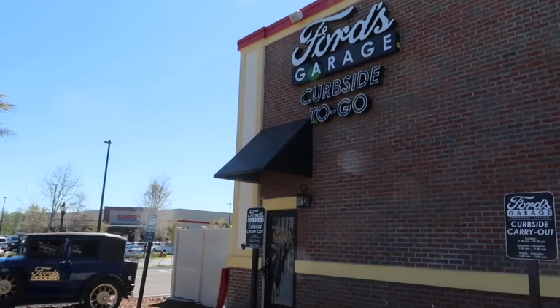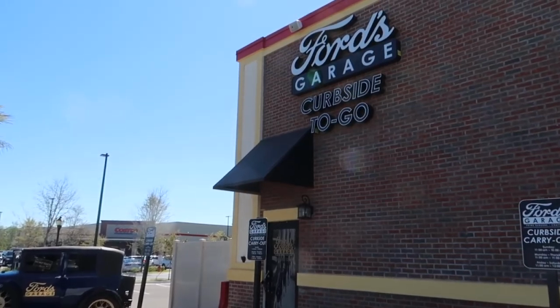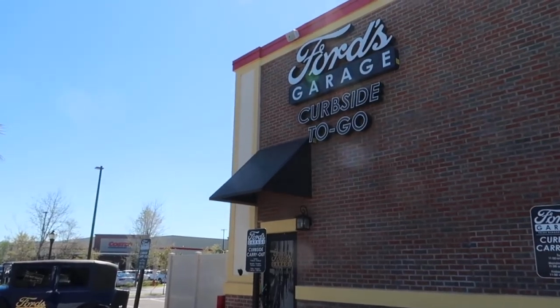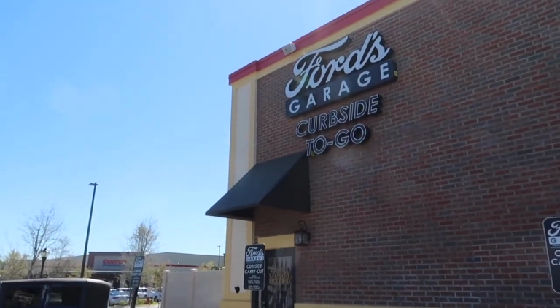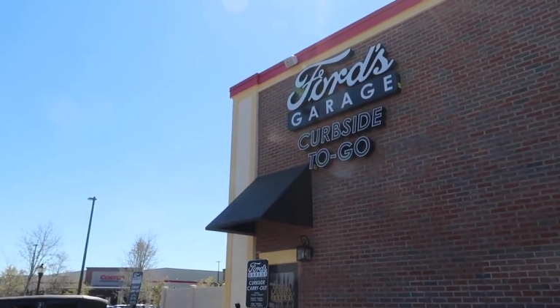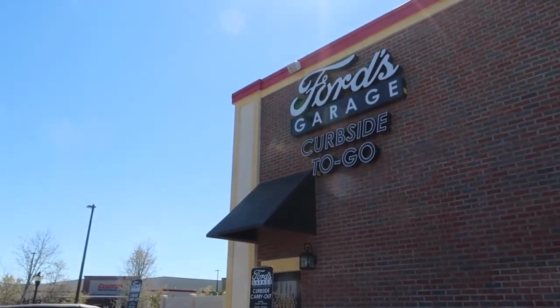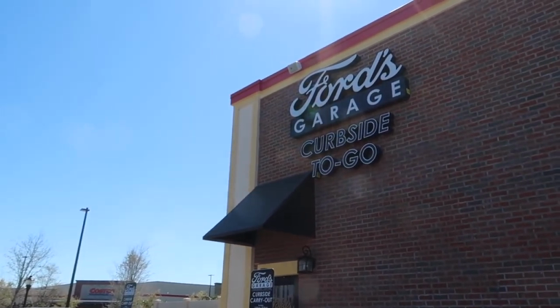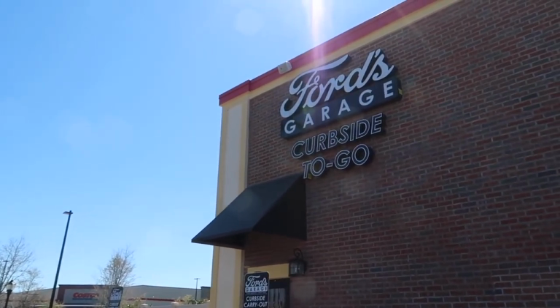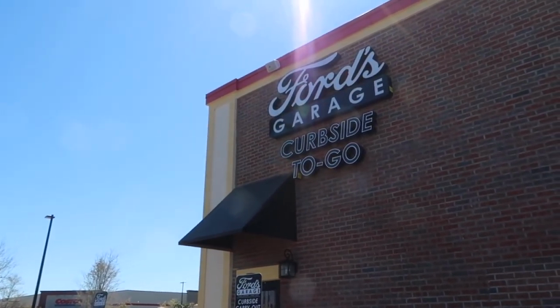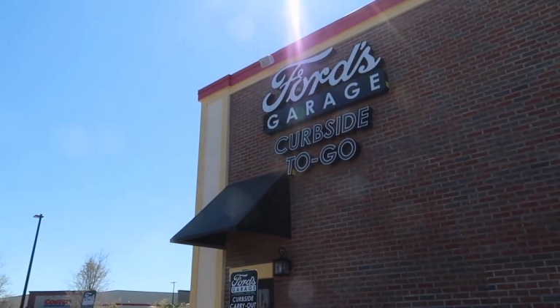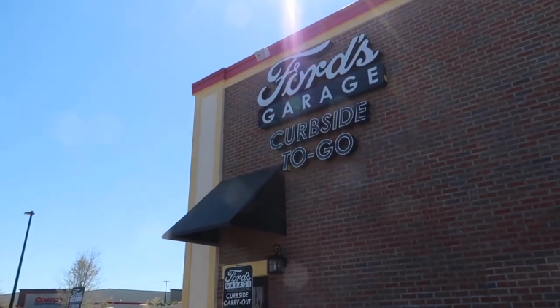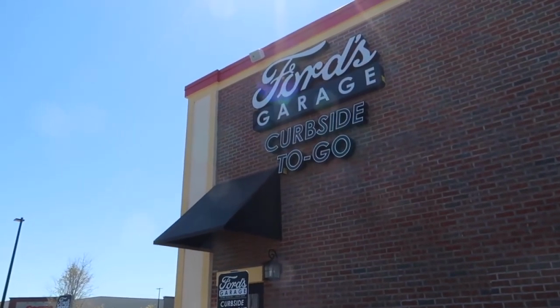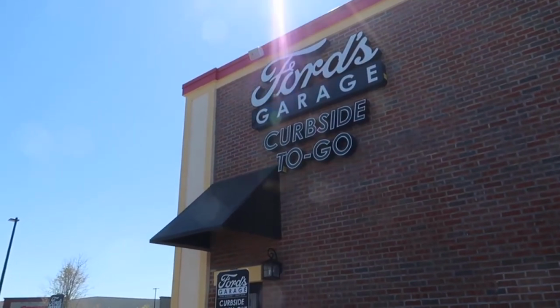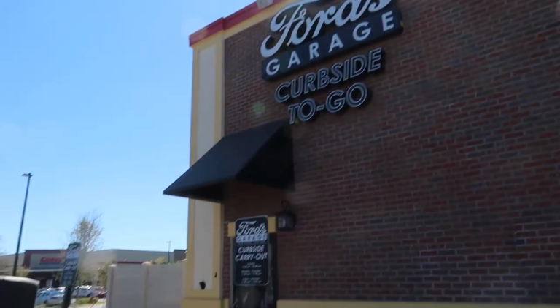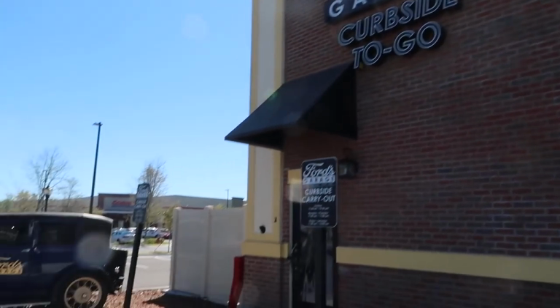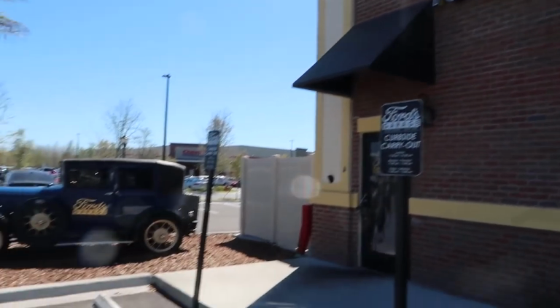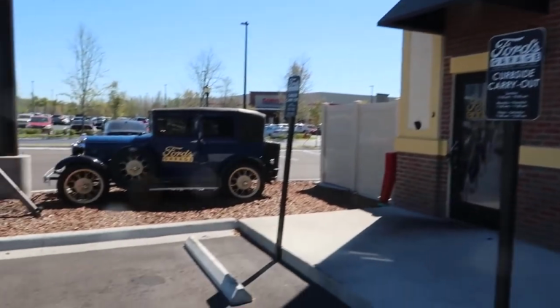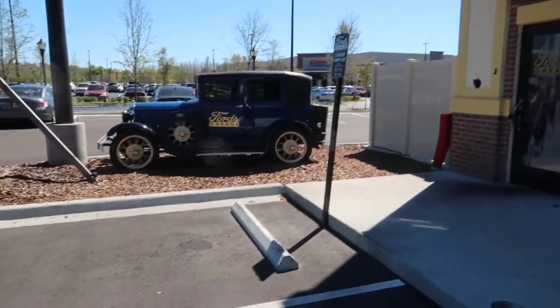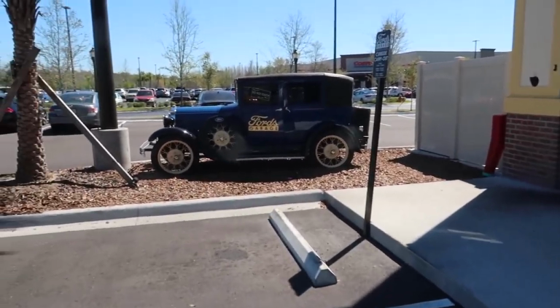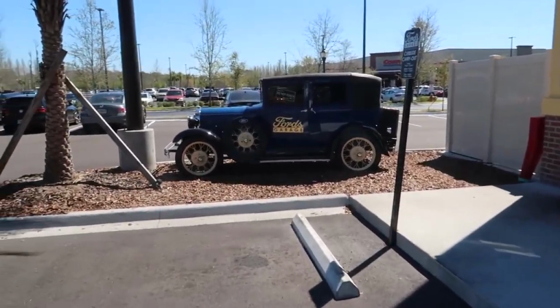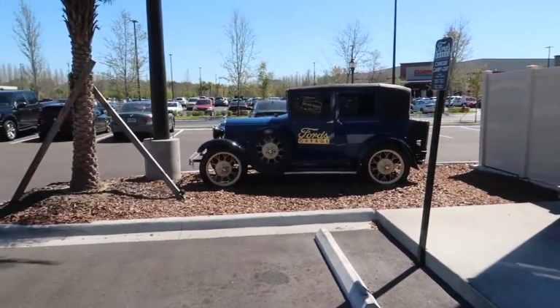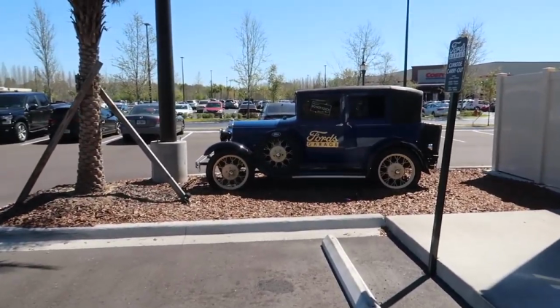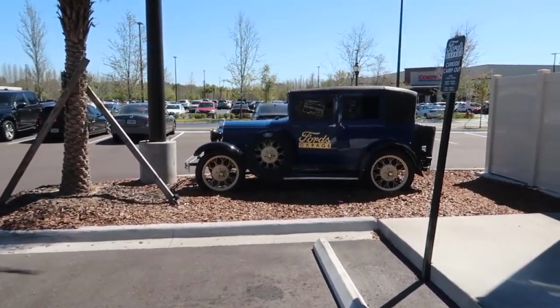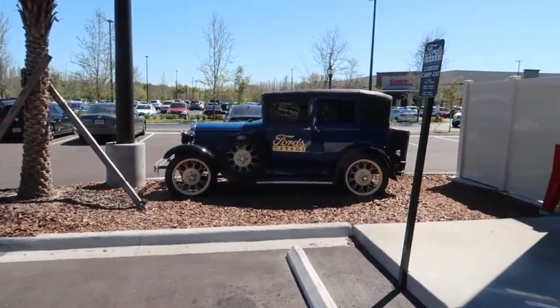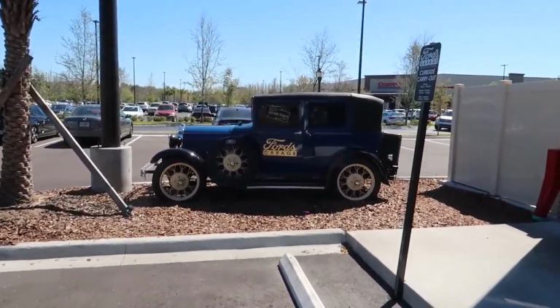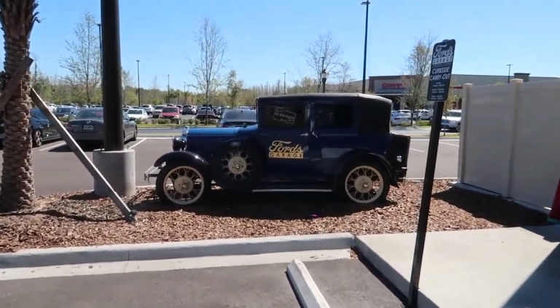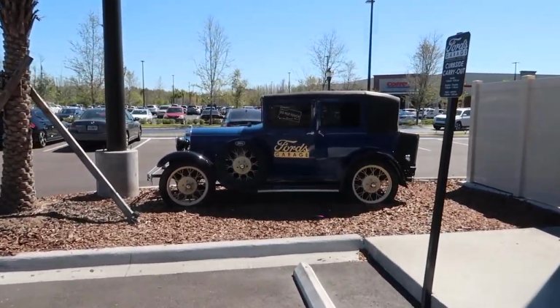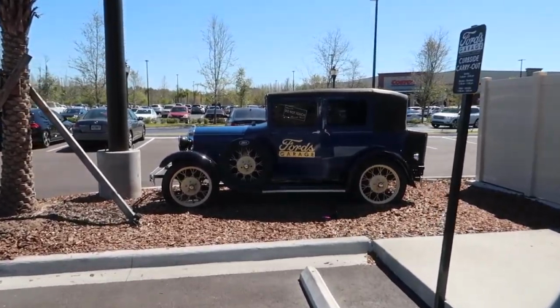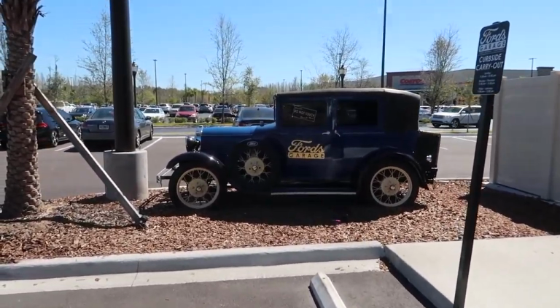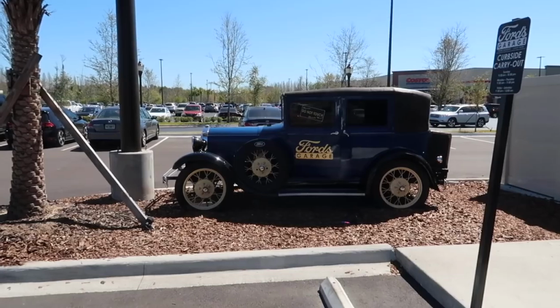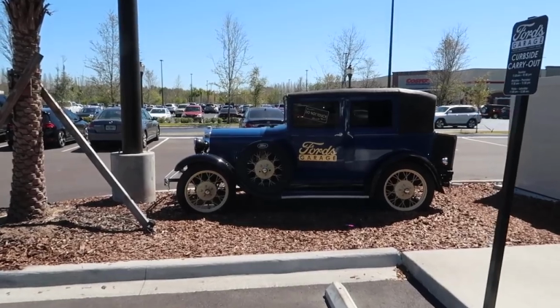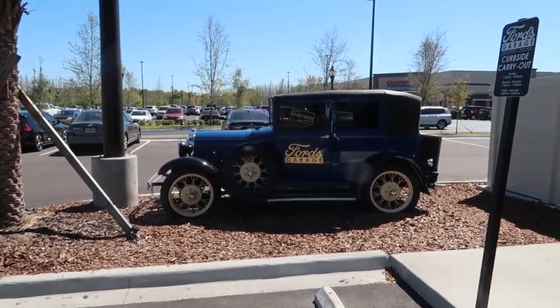Well, in between adventures we found Ford's Garage. I'm gonna check this place out and see what they have to offer.